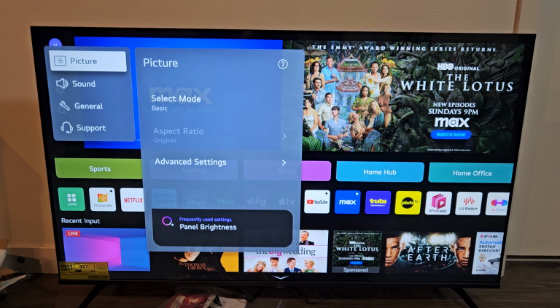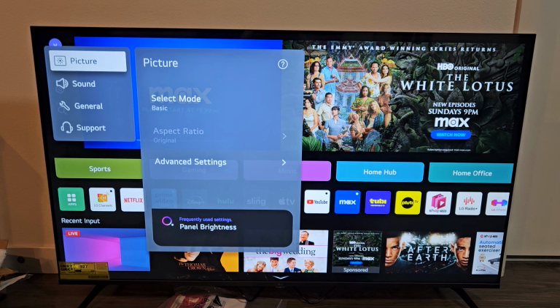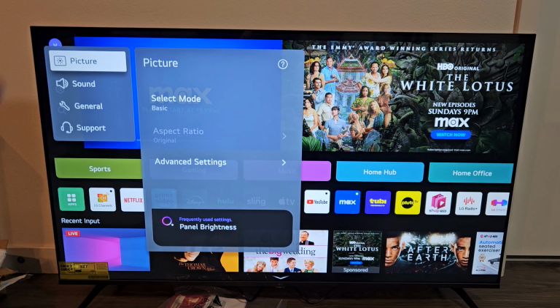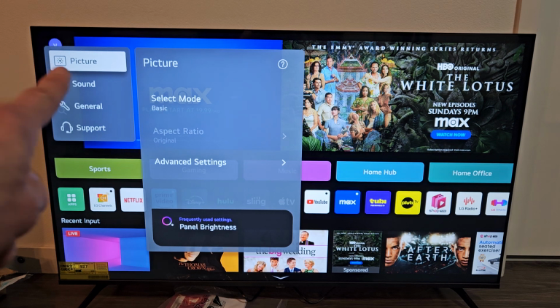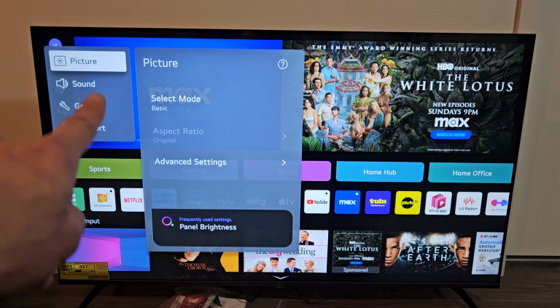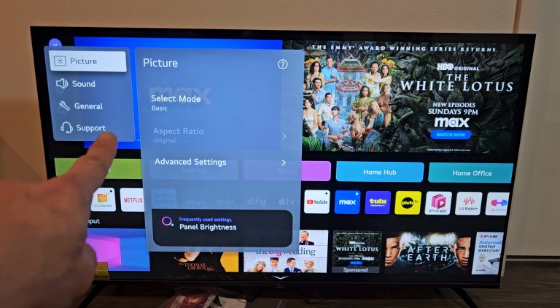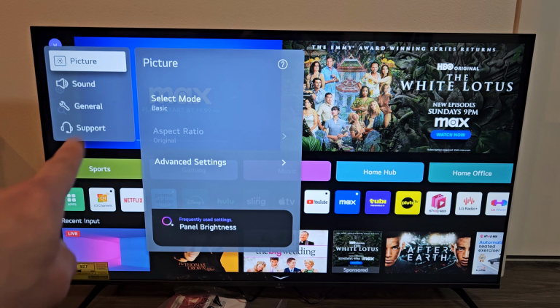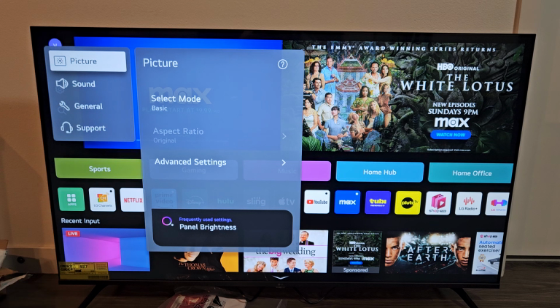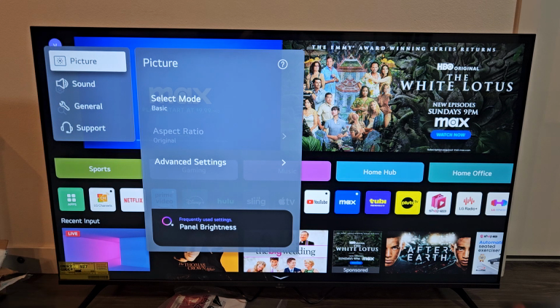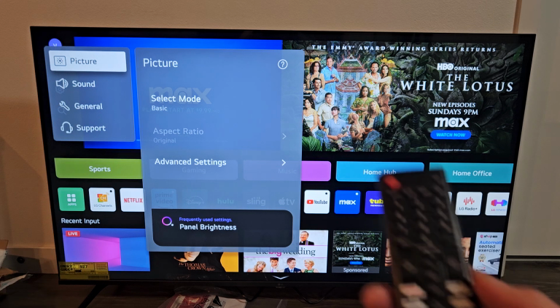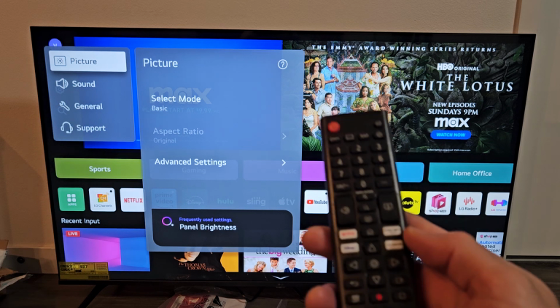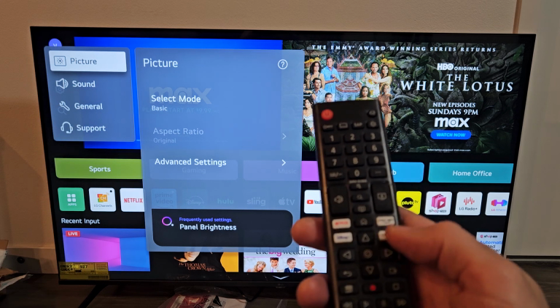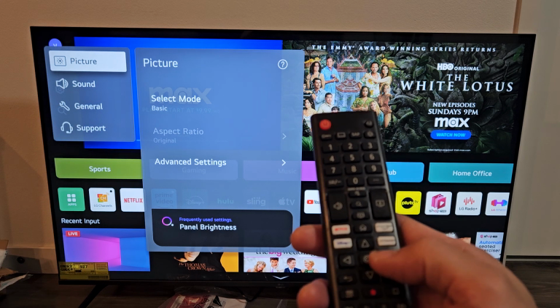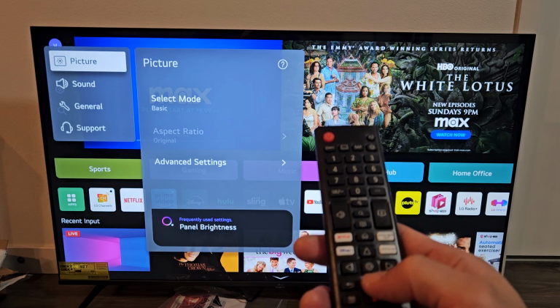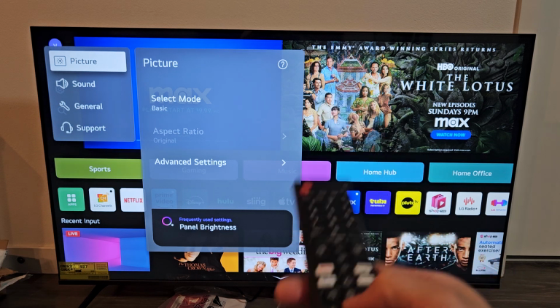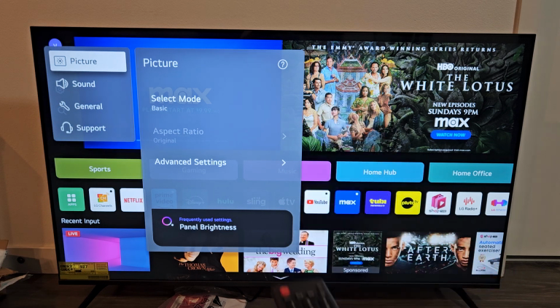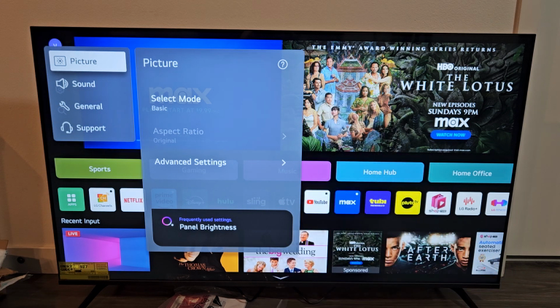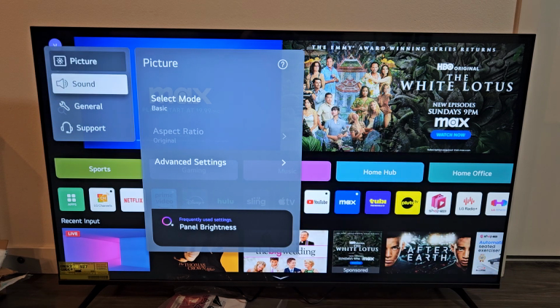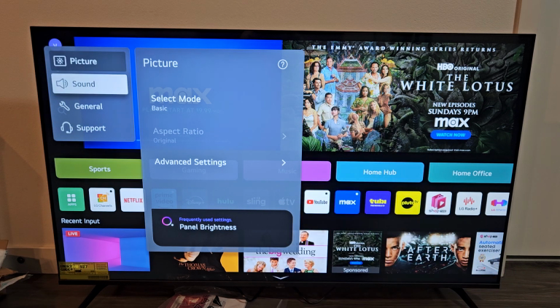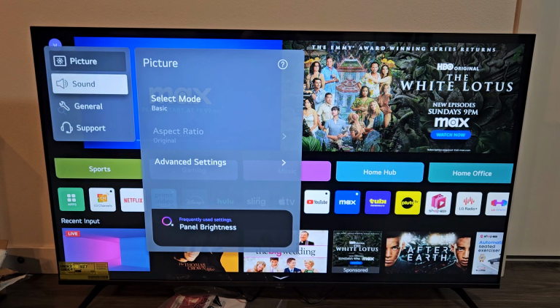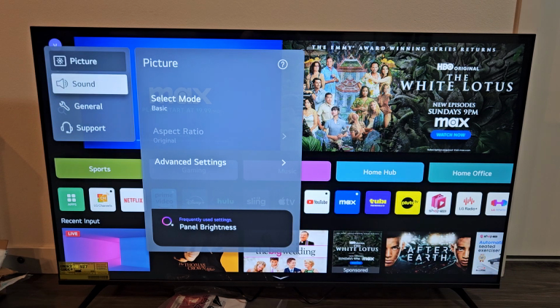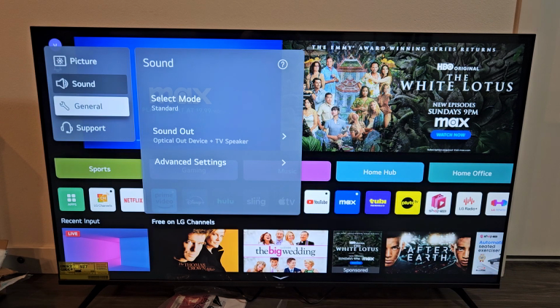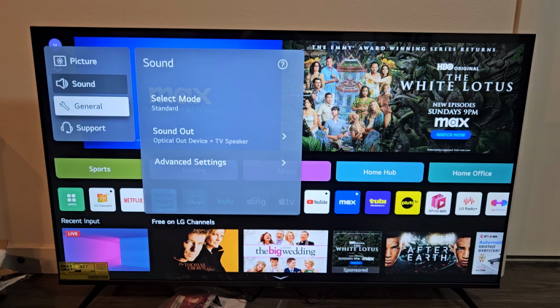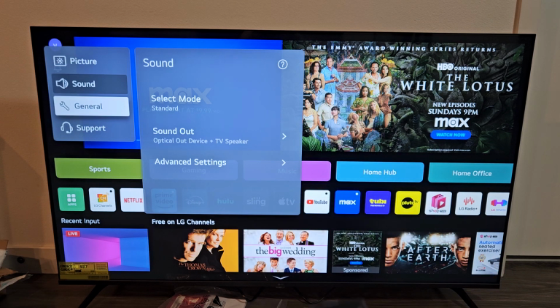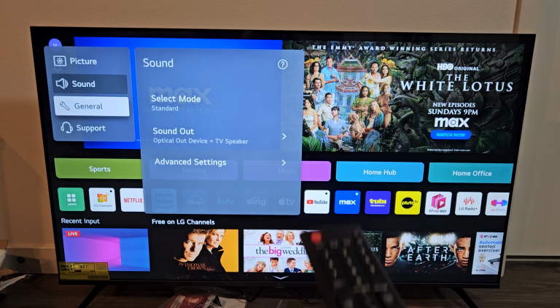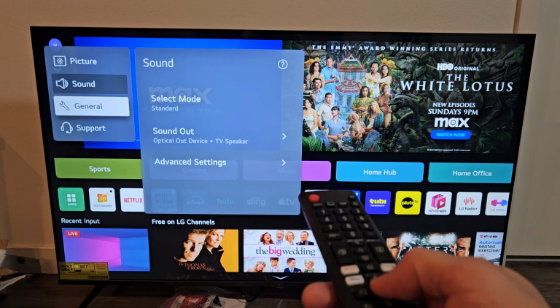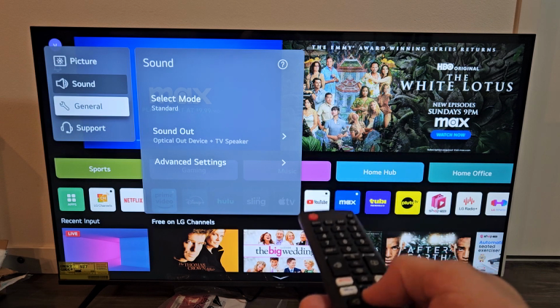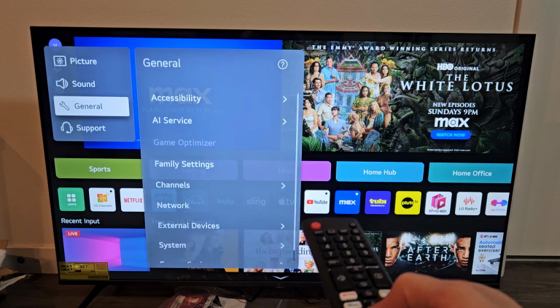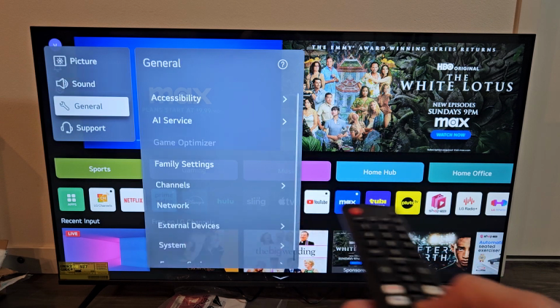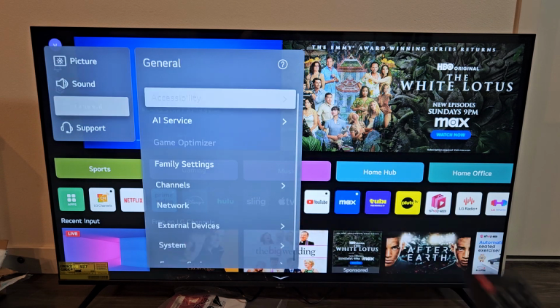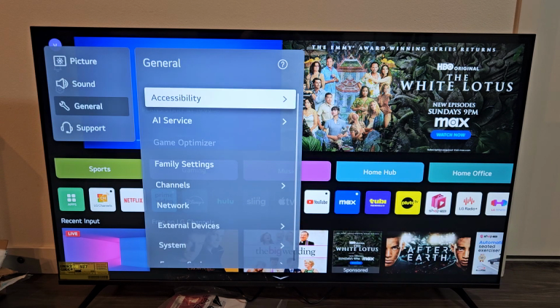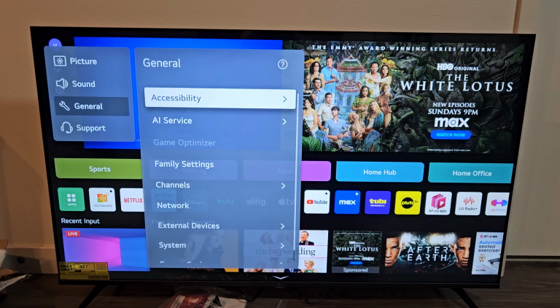From here, we're going to go down to General. So down, down — General right there. Okay on the remote.